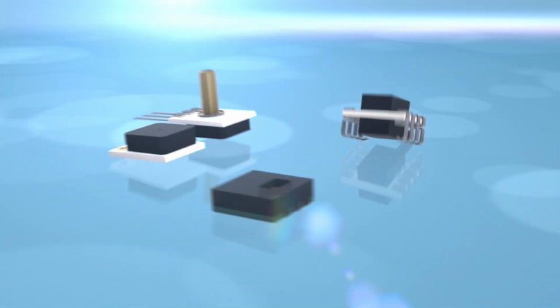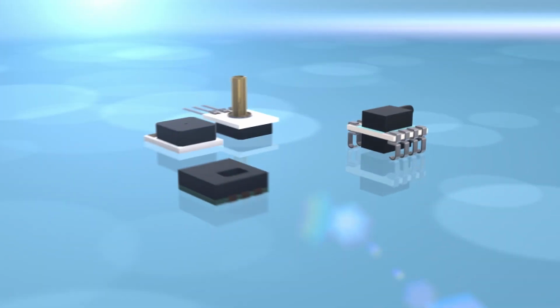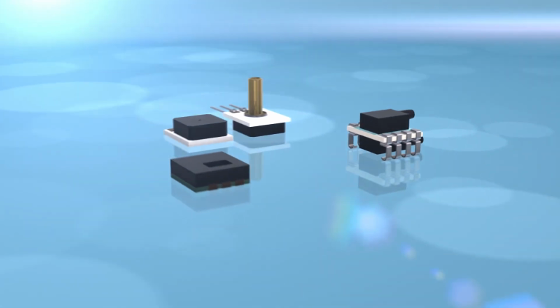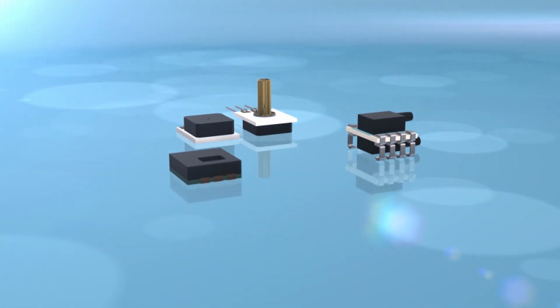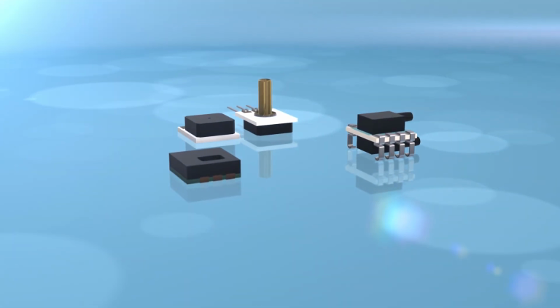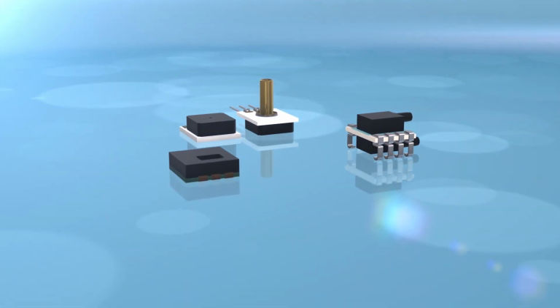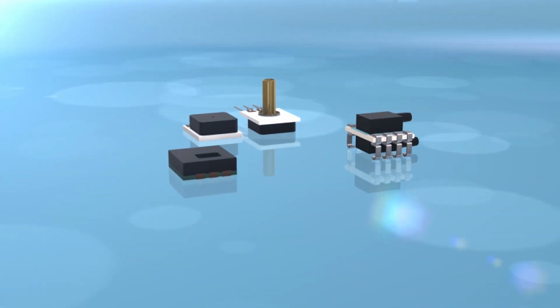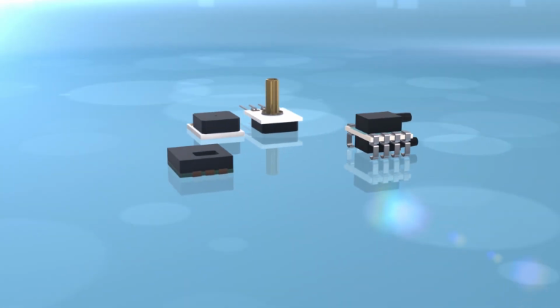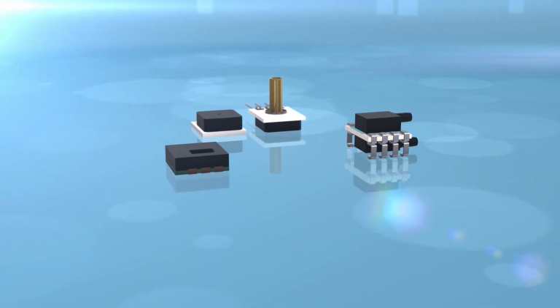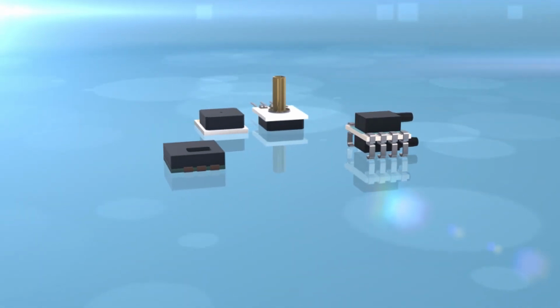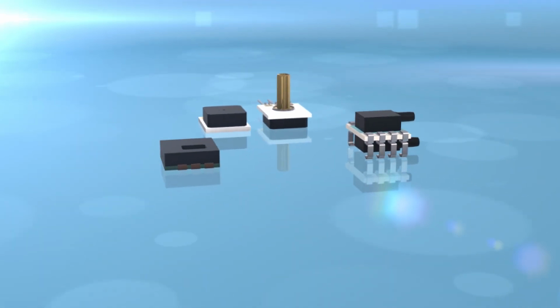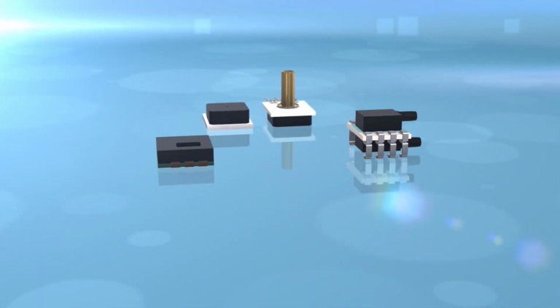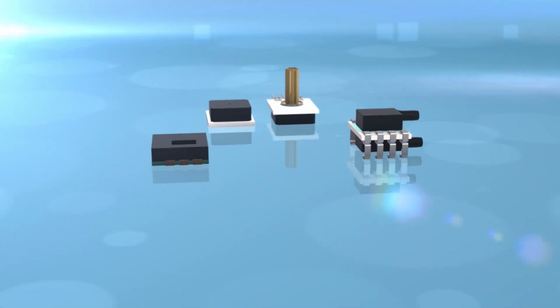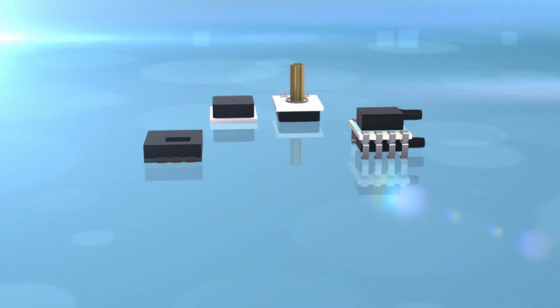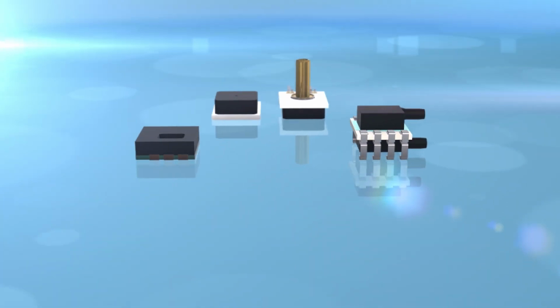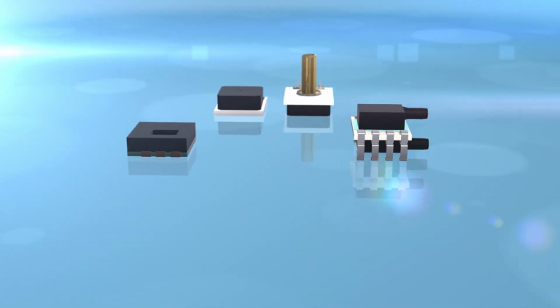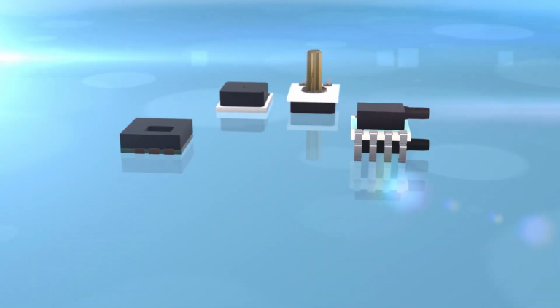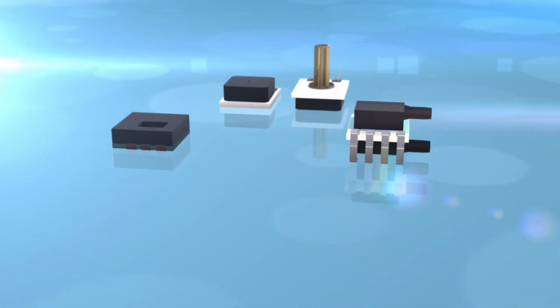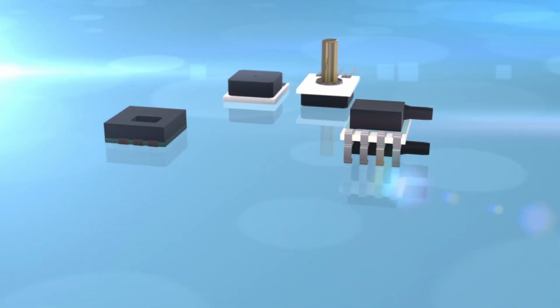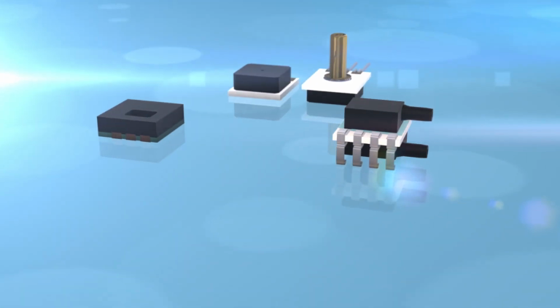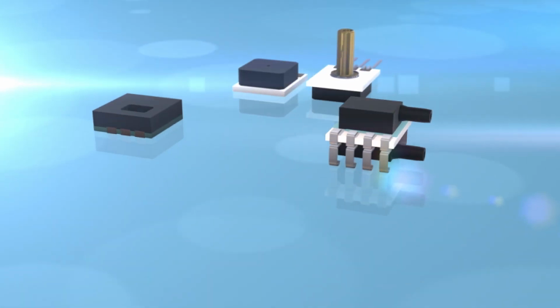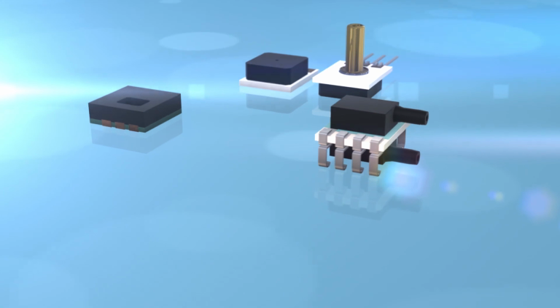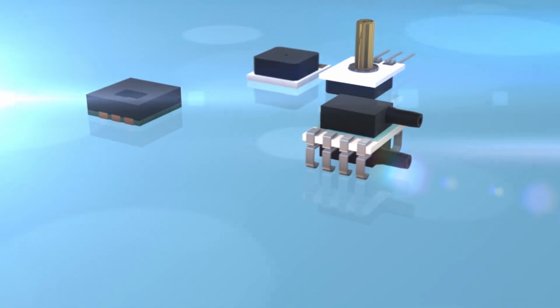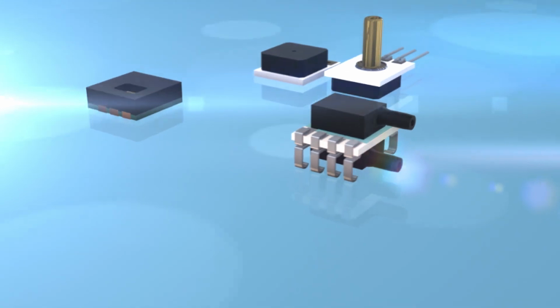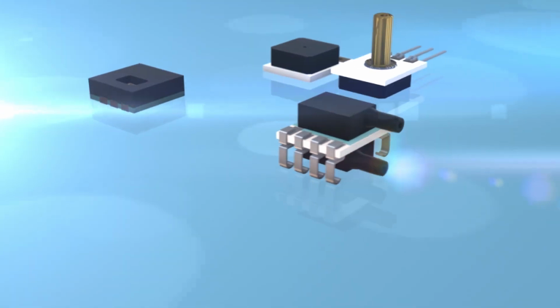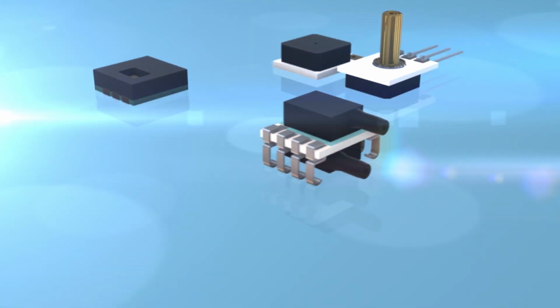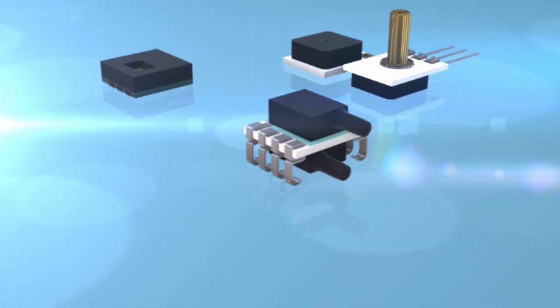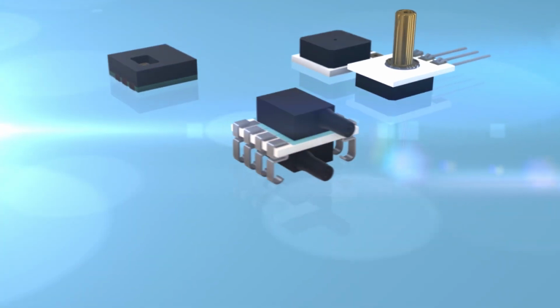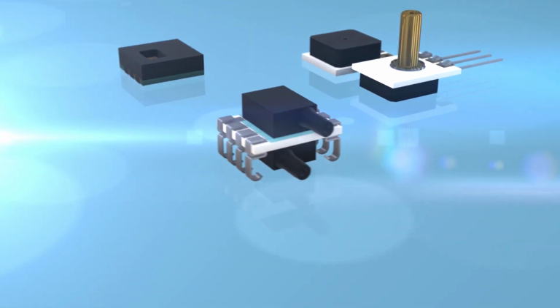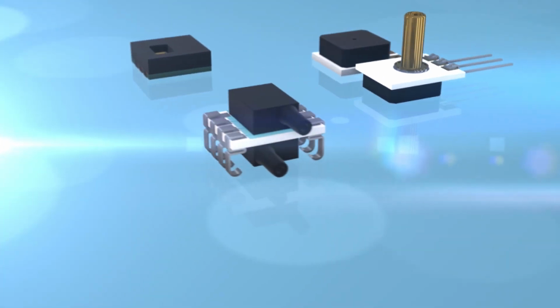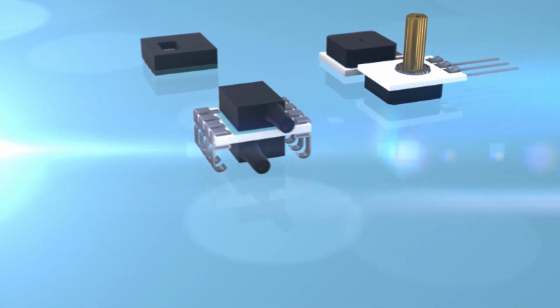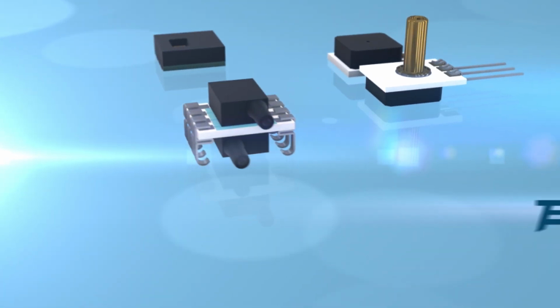The Born's Precision Sensor Series for pressure and humidity applications is available to order today.